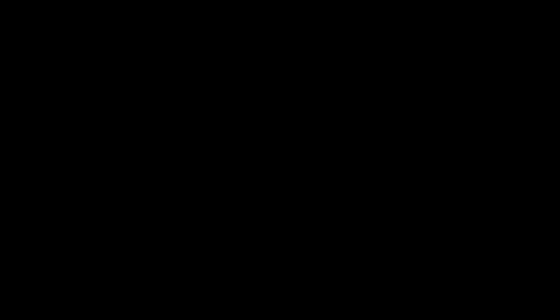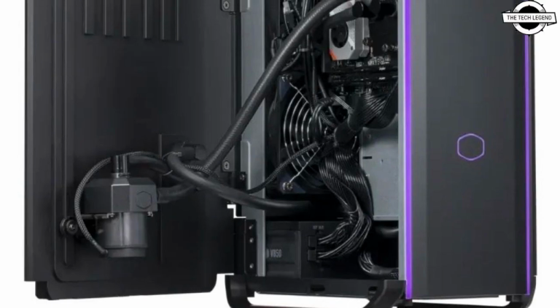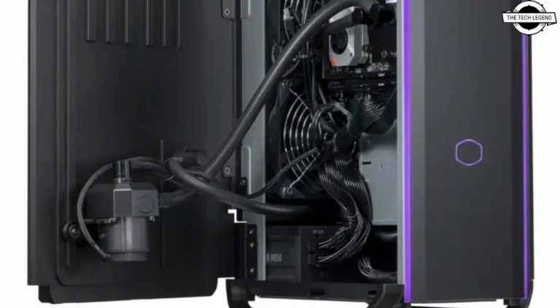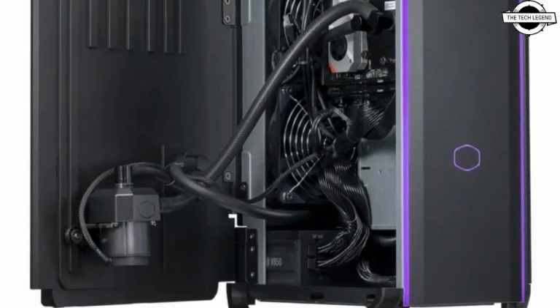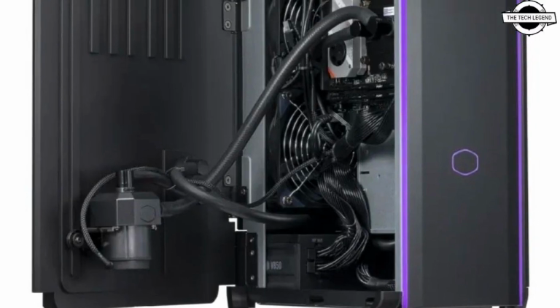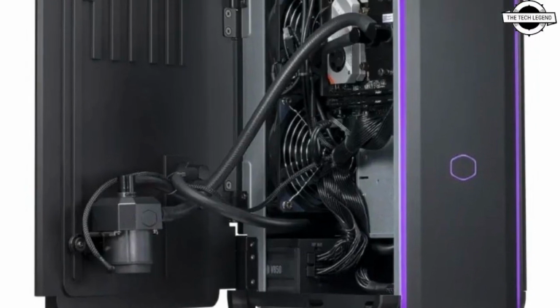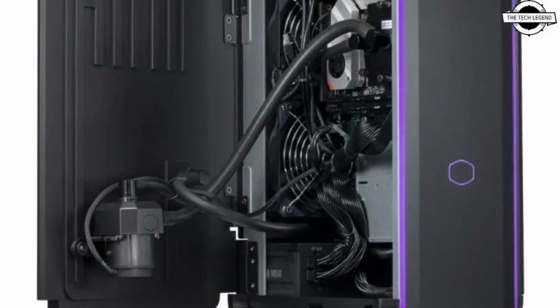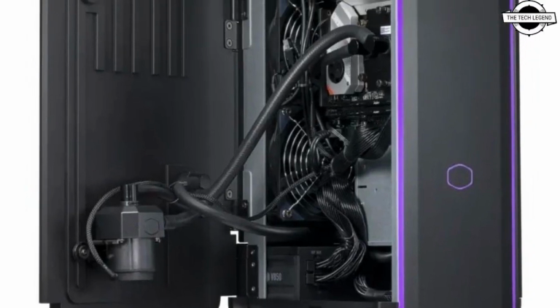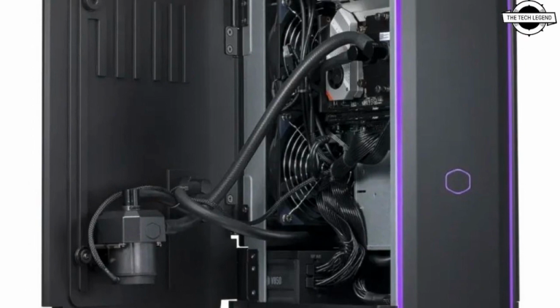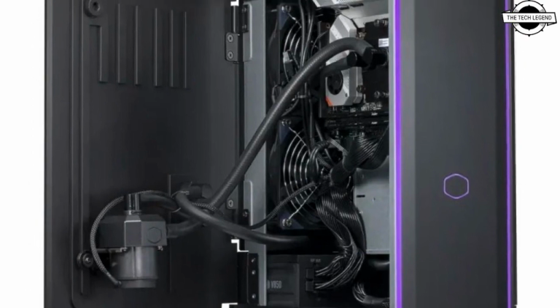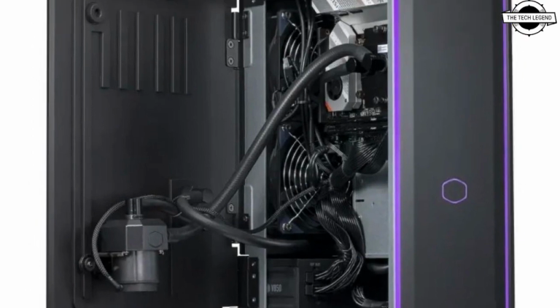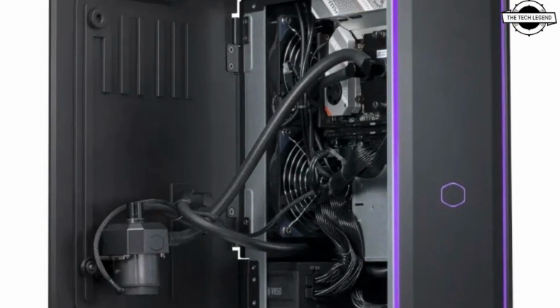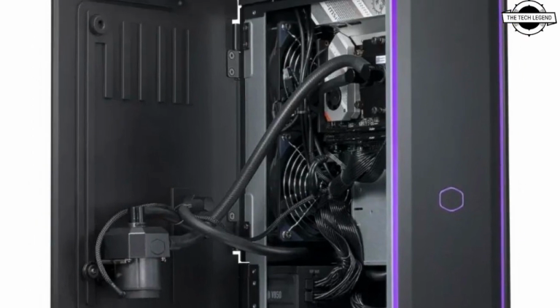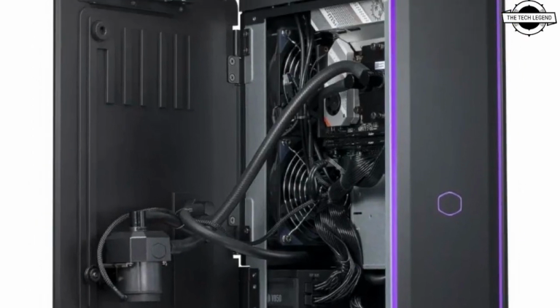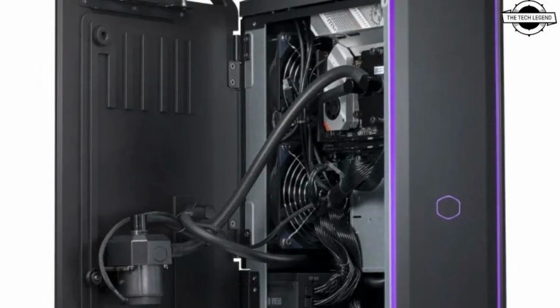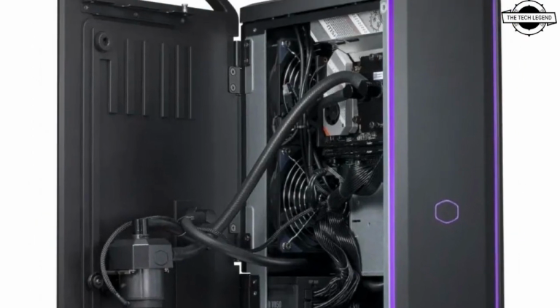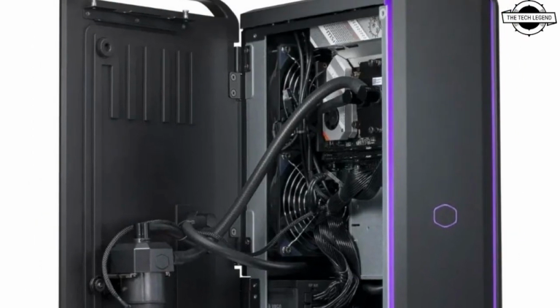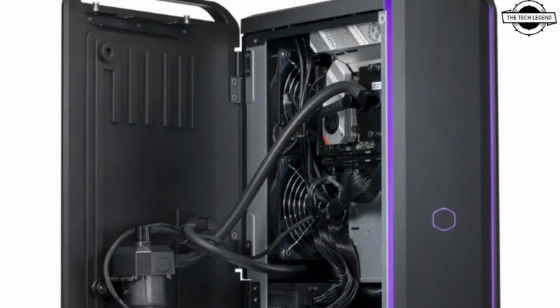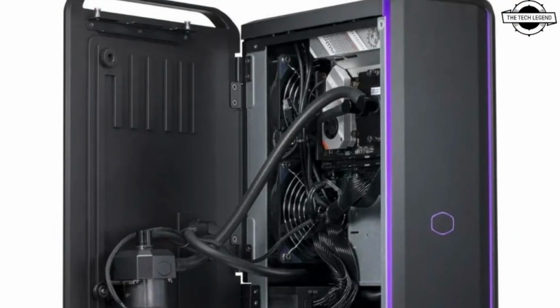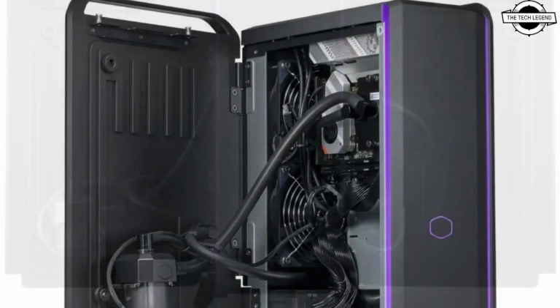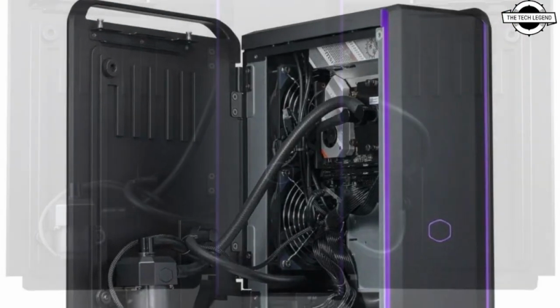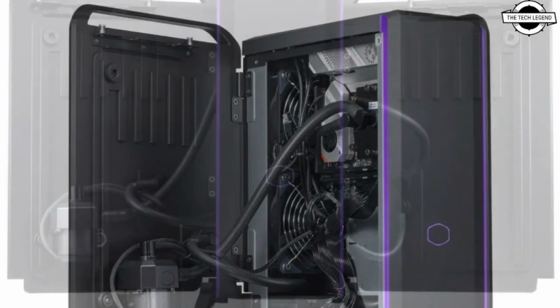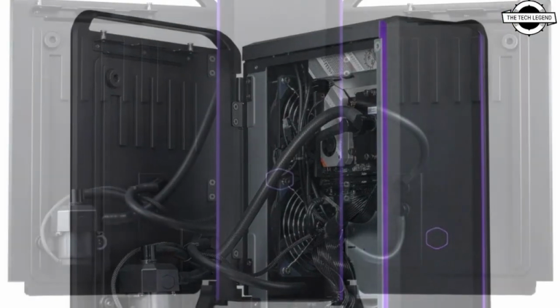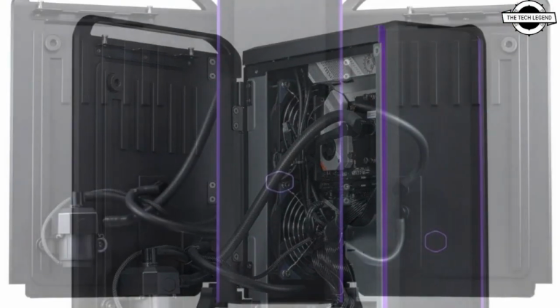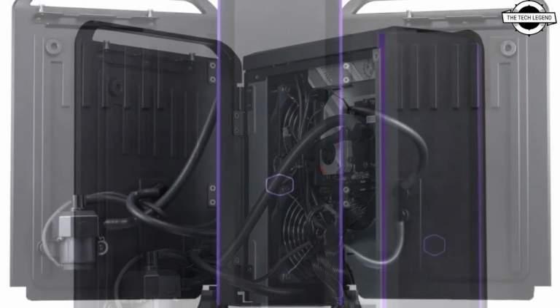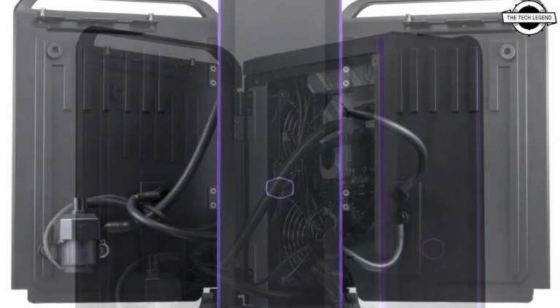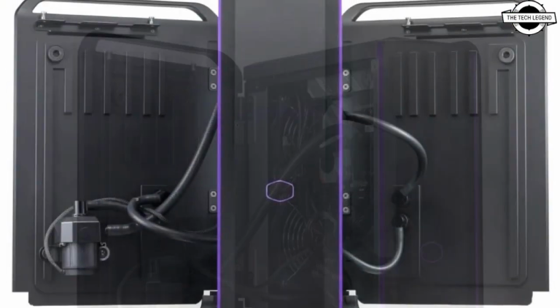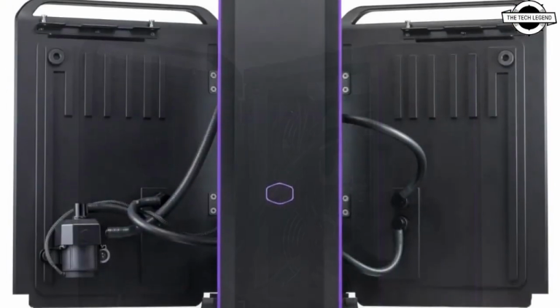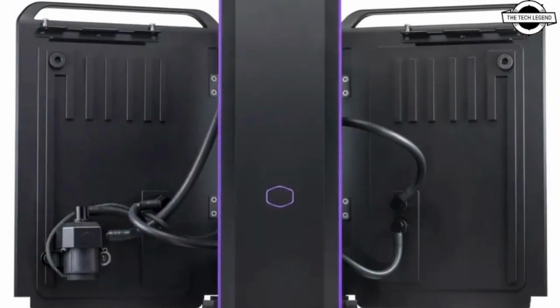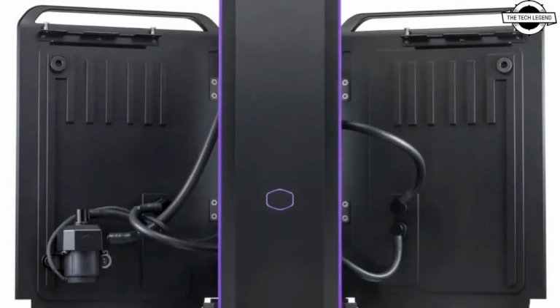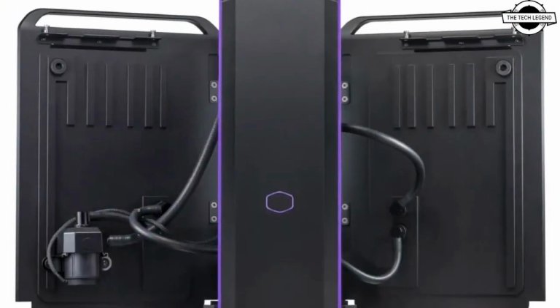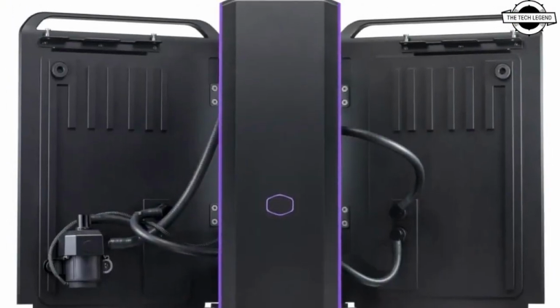Hello friends, welcome to the Retail Den channel. Today I will talk about the Cooler Master Cooling X desktop set.